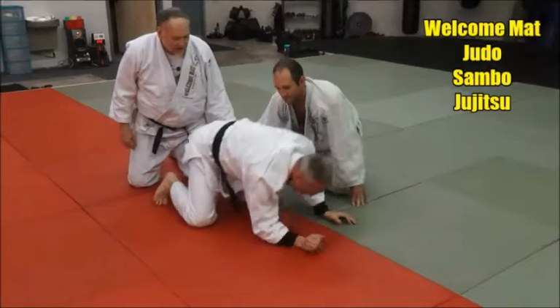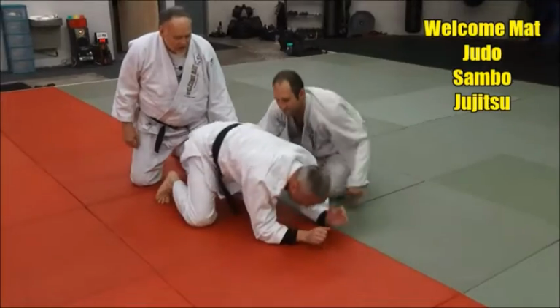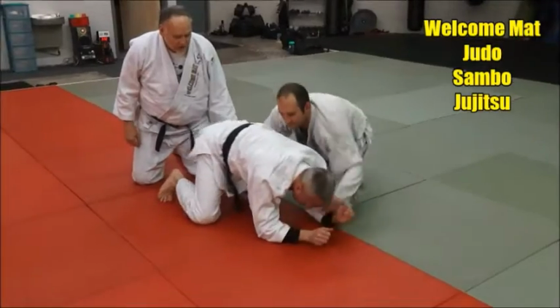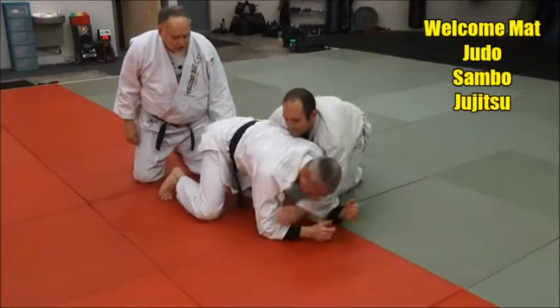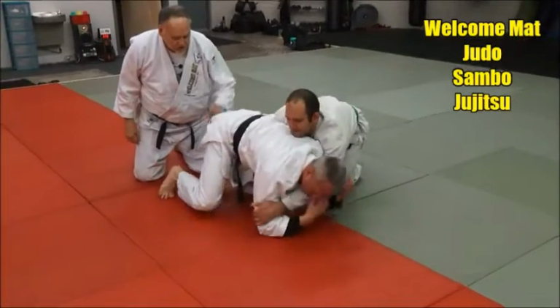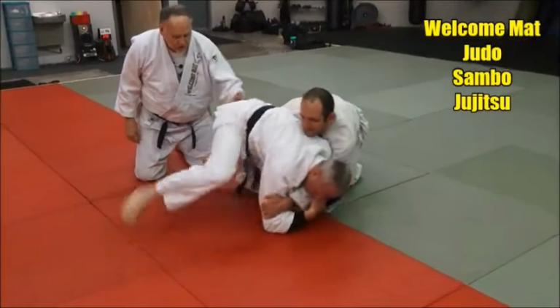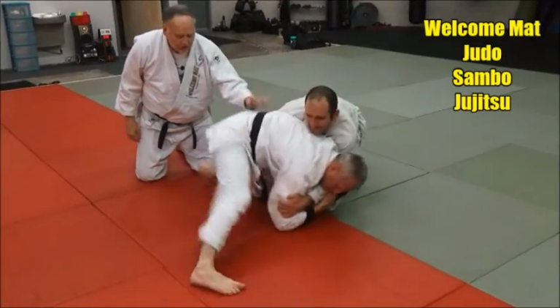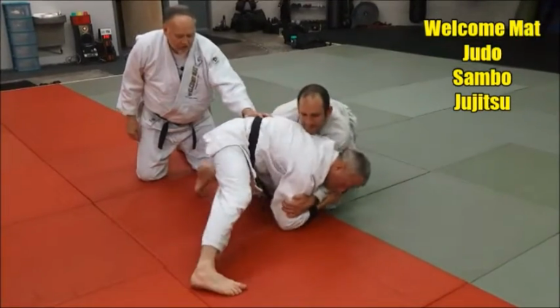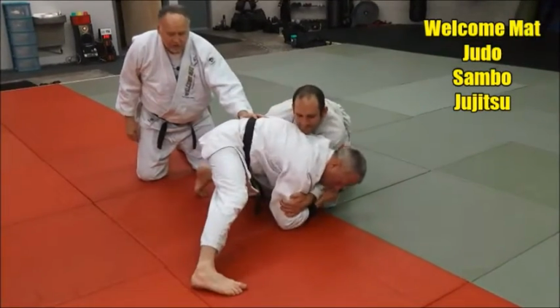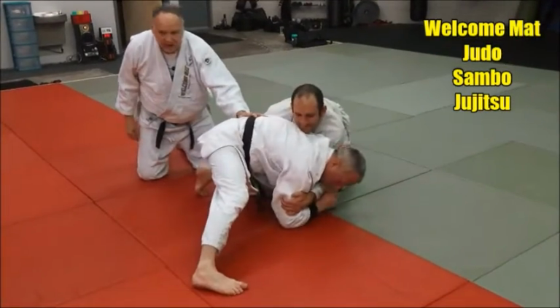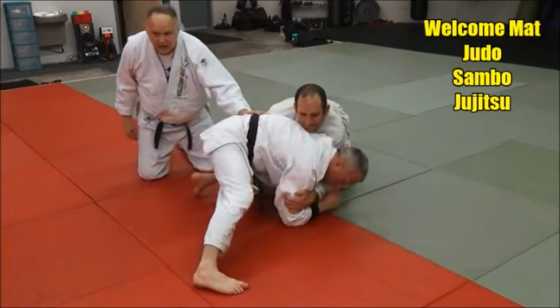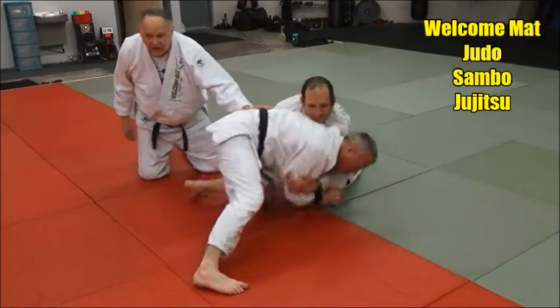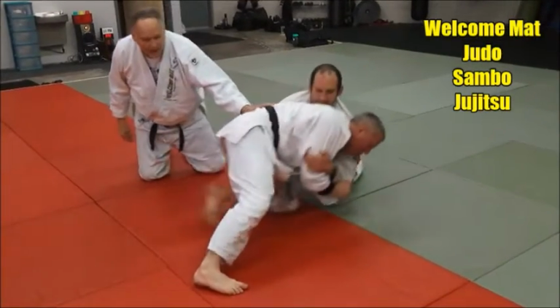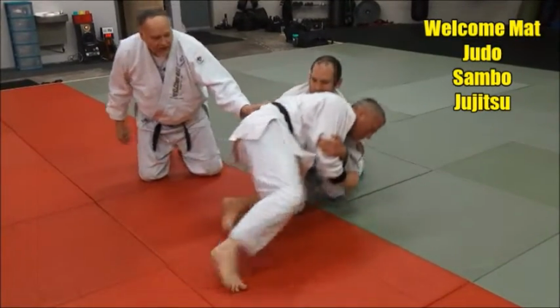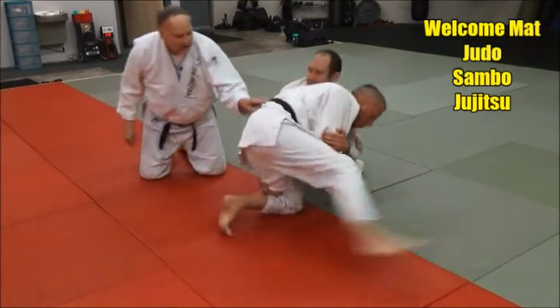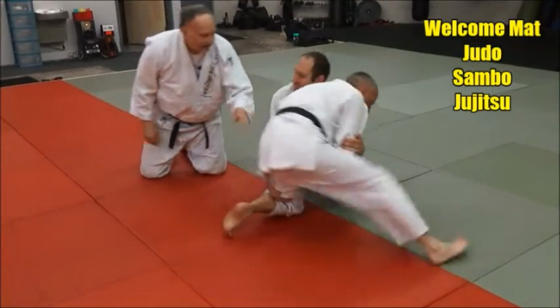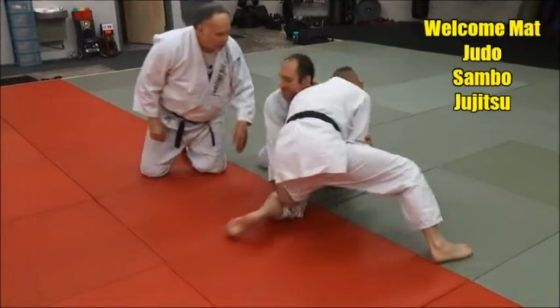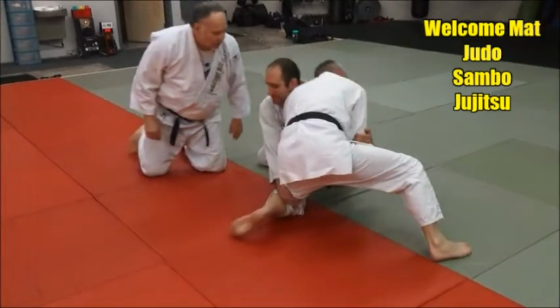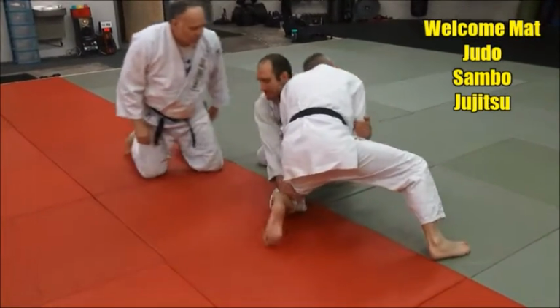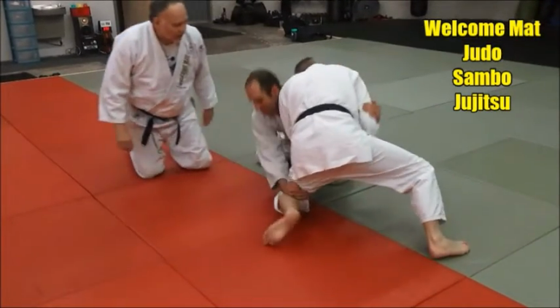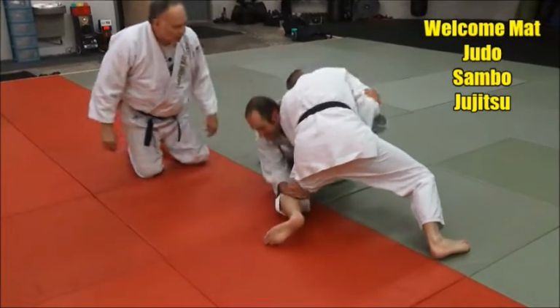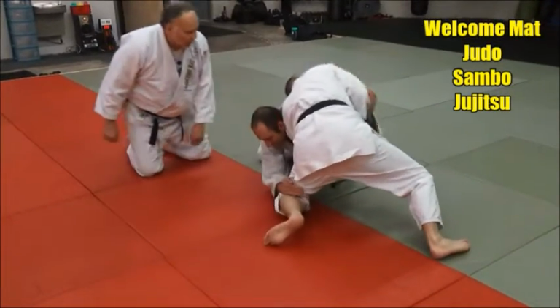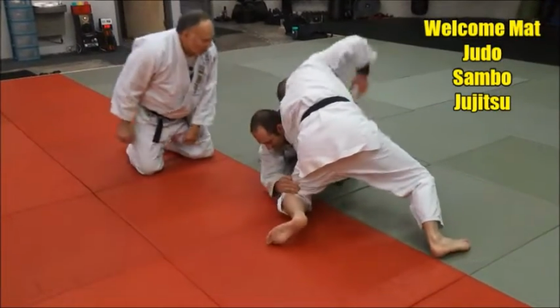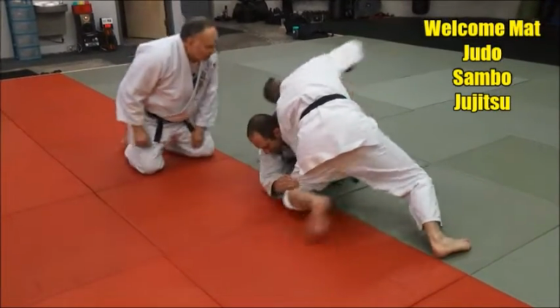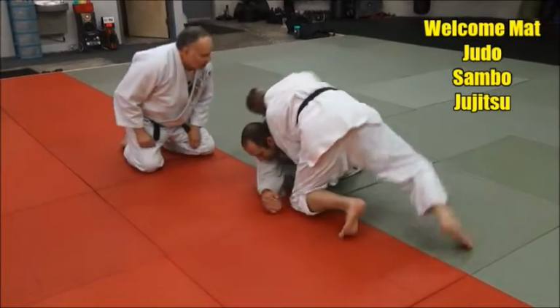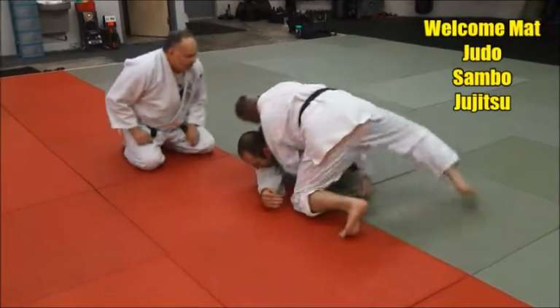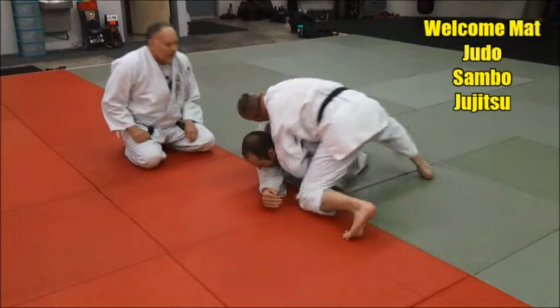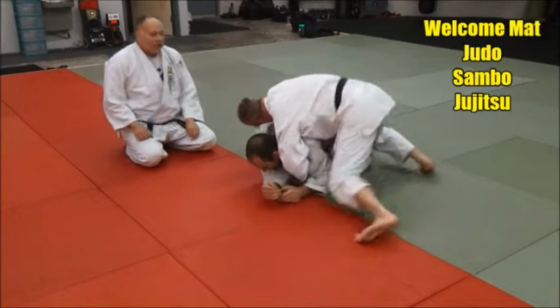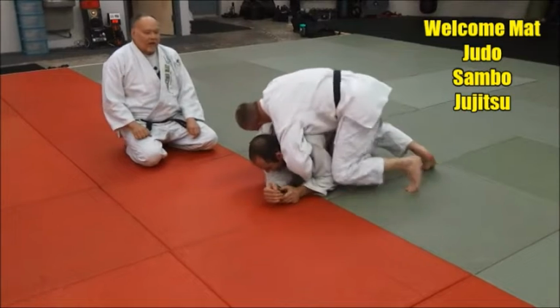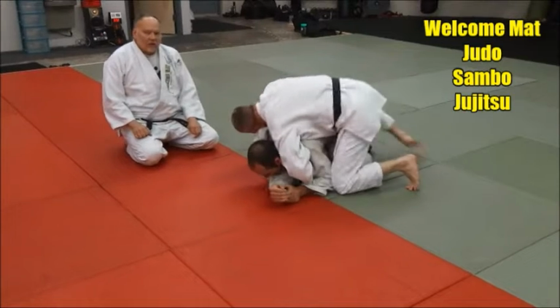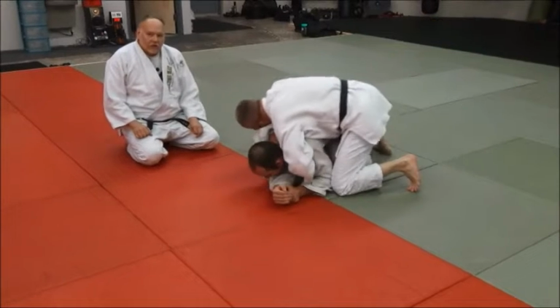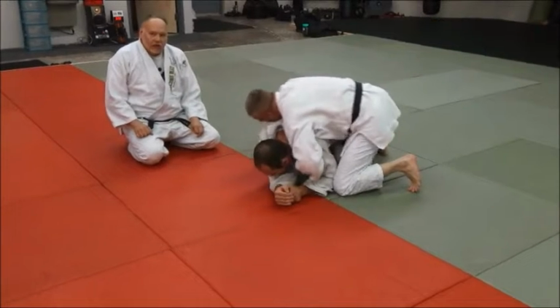When he shoots, he posts and gets that base. Now he starts working, working, working, and he rounds to the outside.